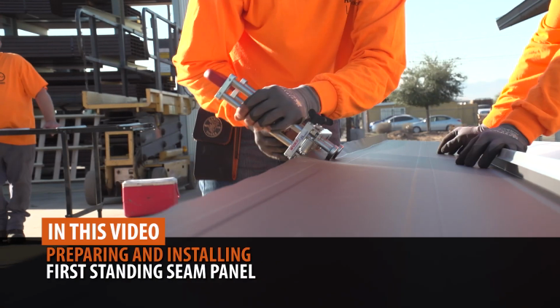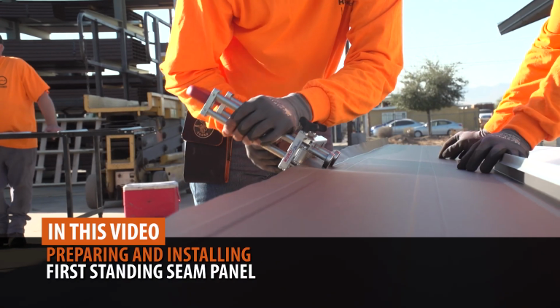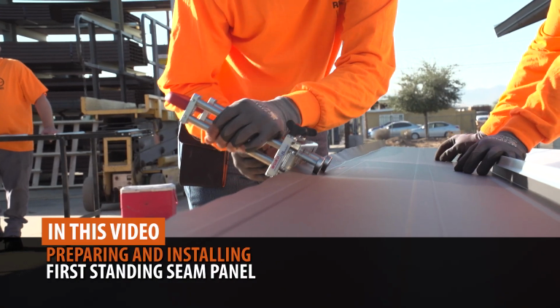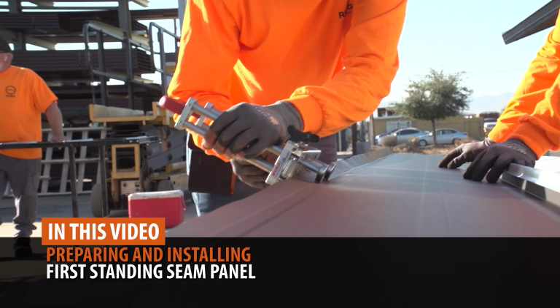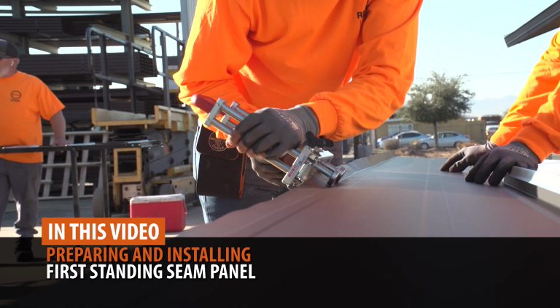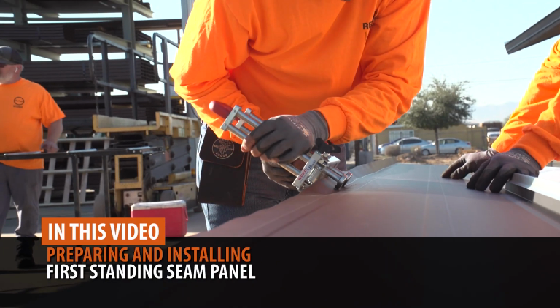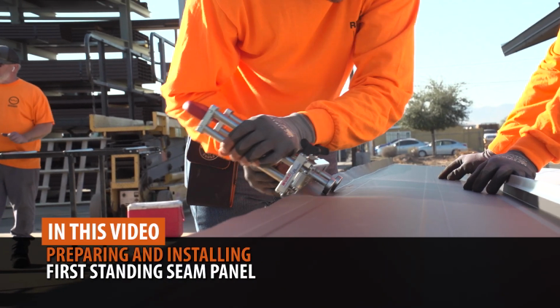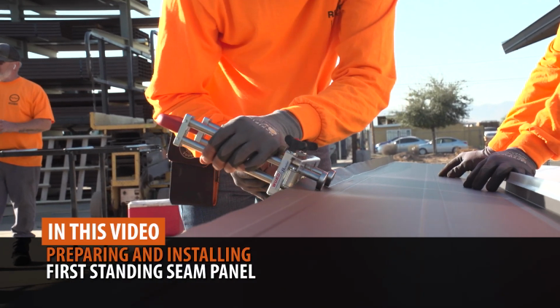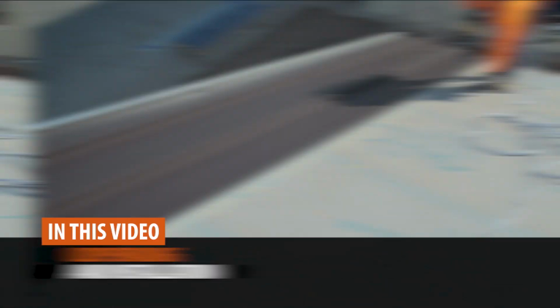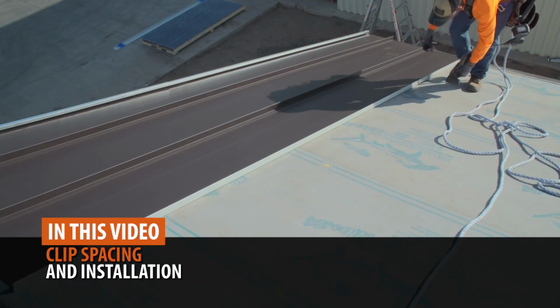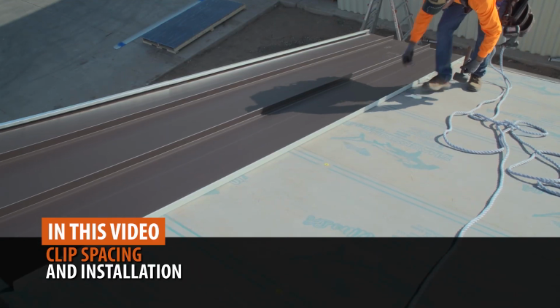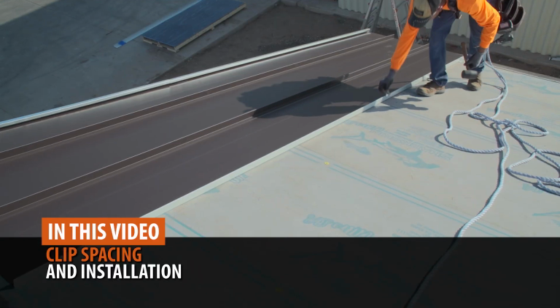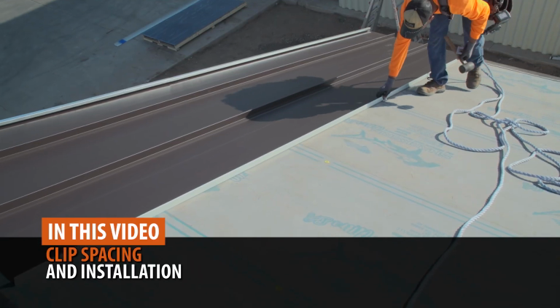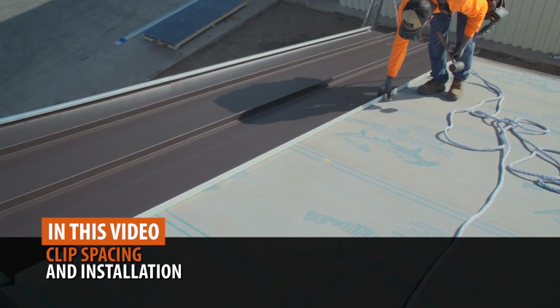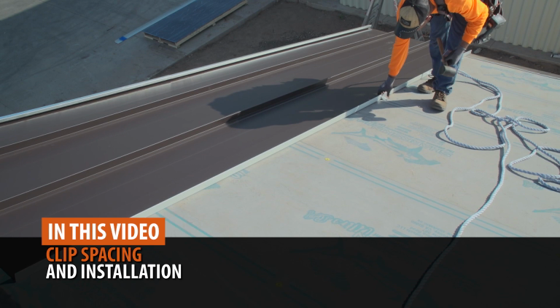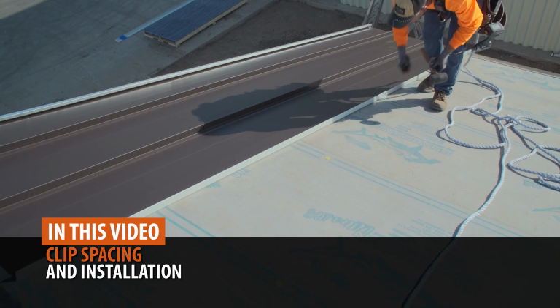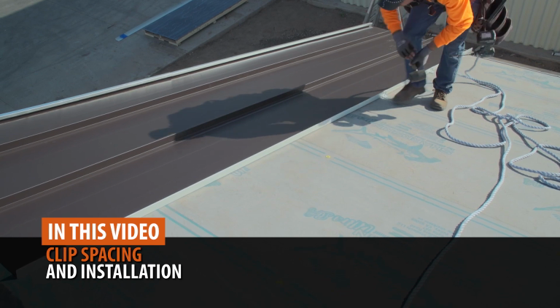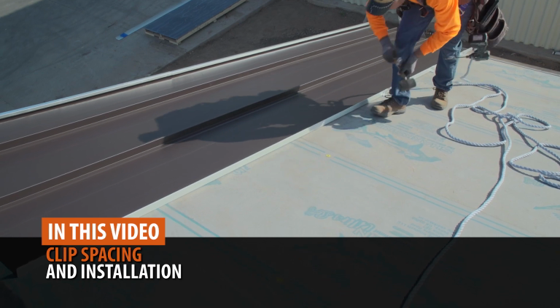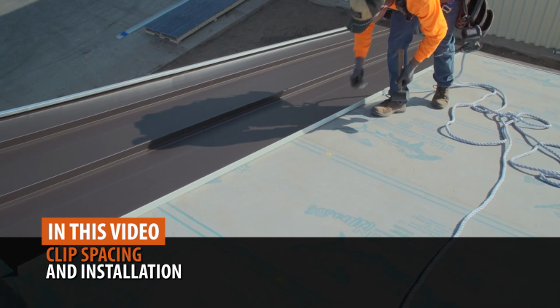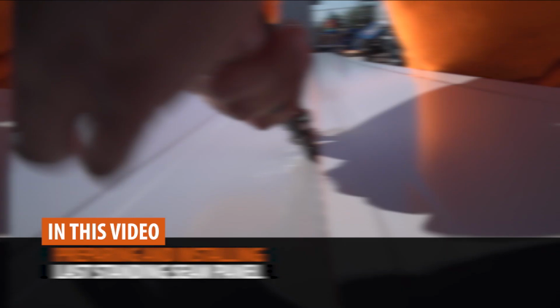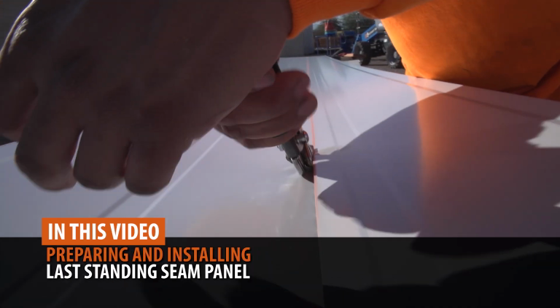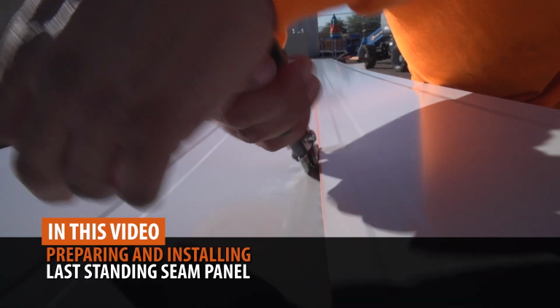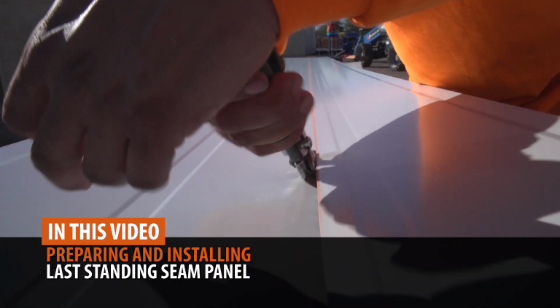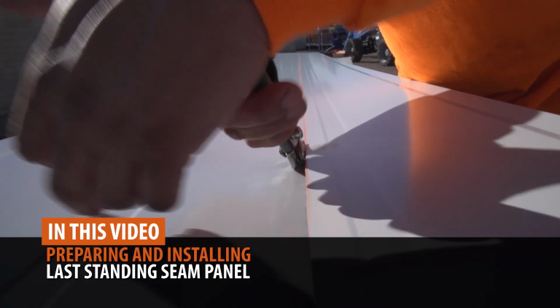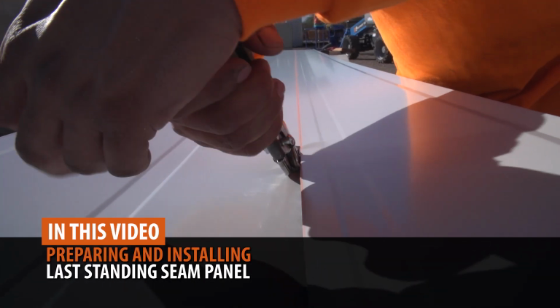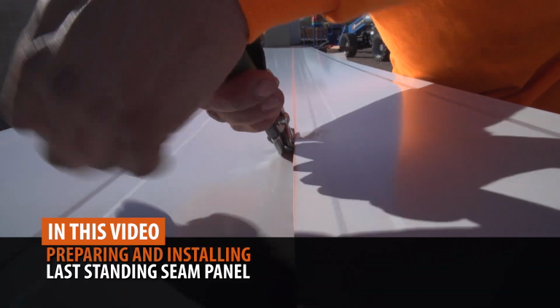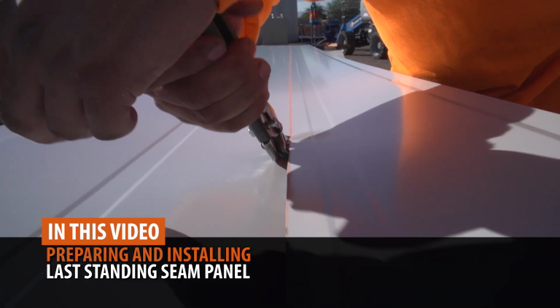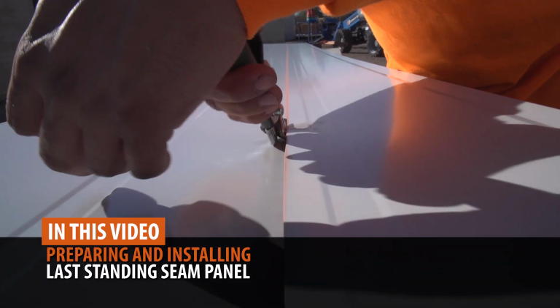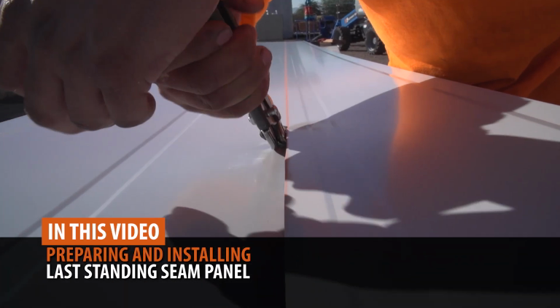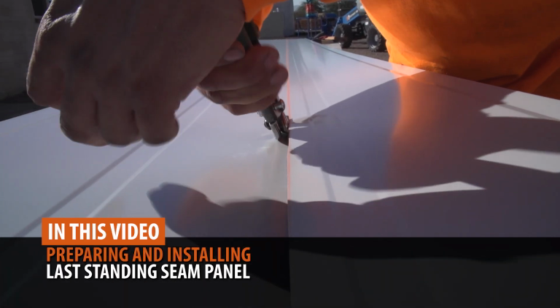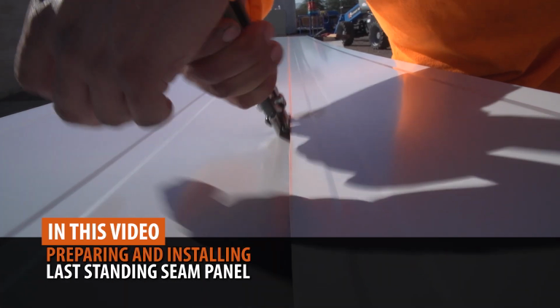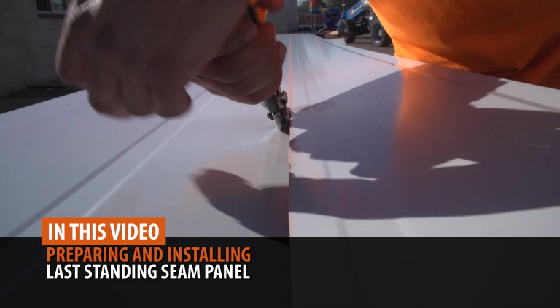We will also cover preparing and installing the first panel, clip spacing and installation, and preparing and installing the last panel.